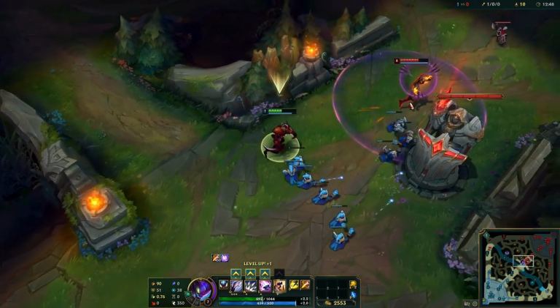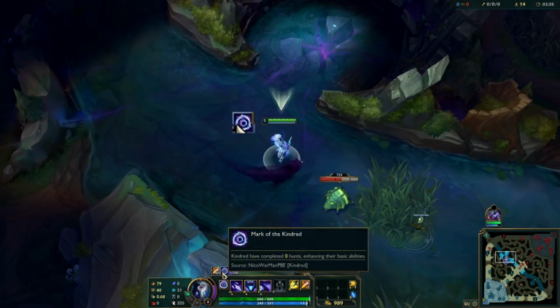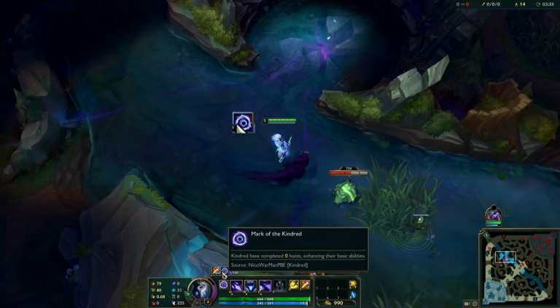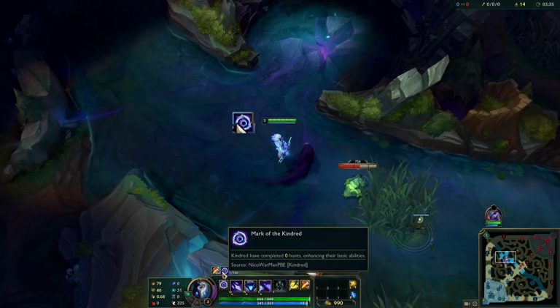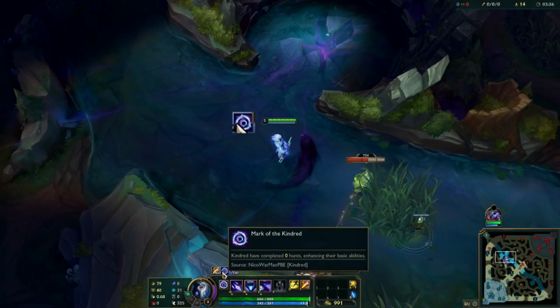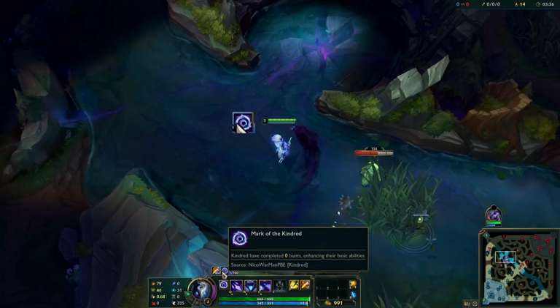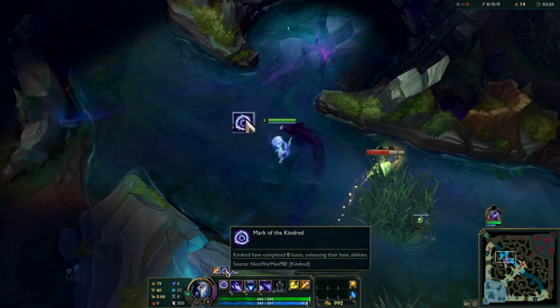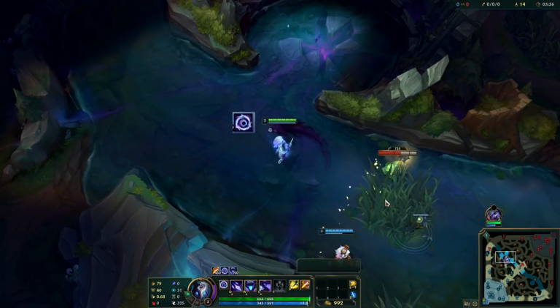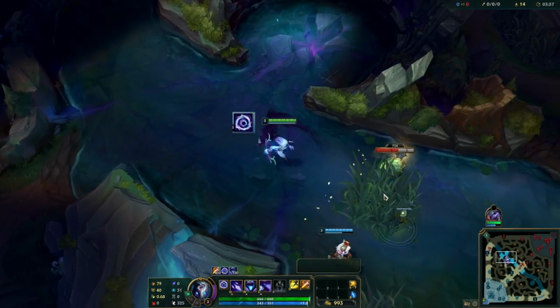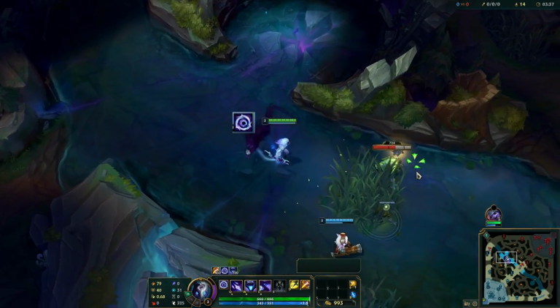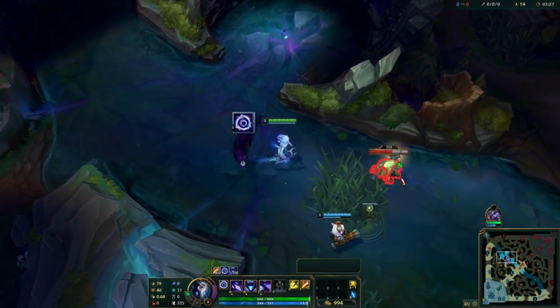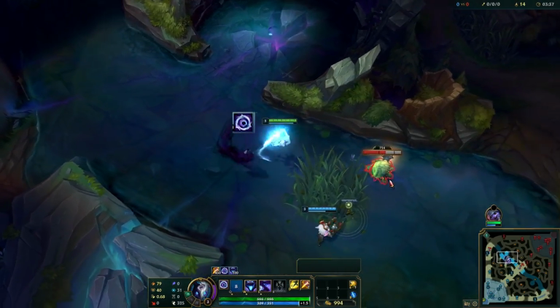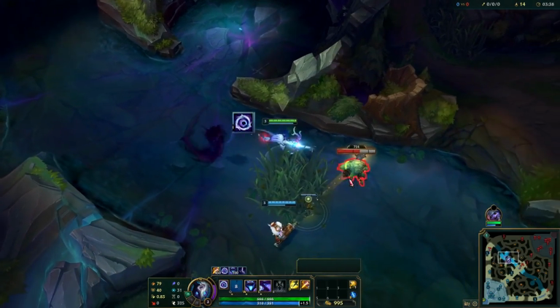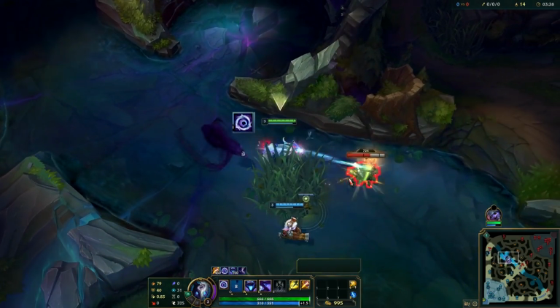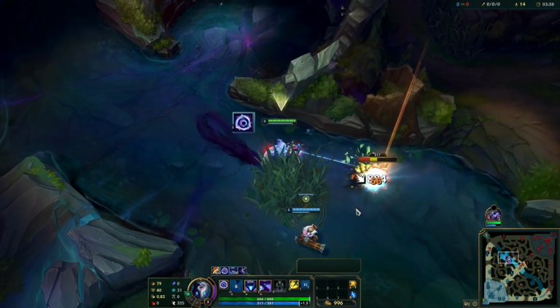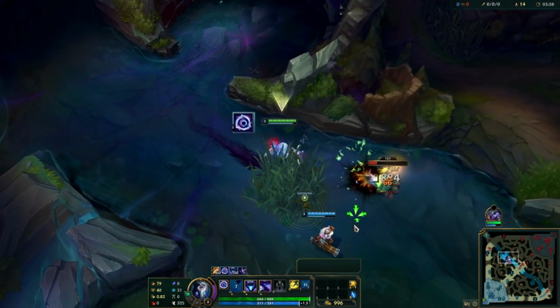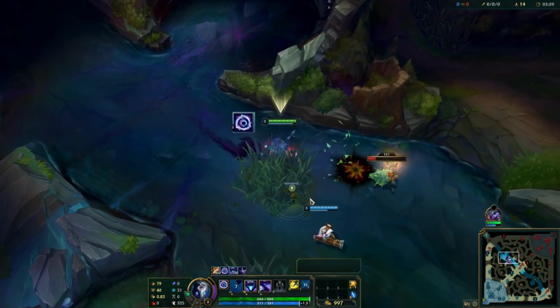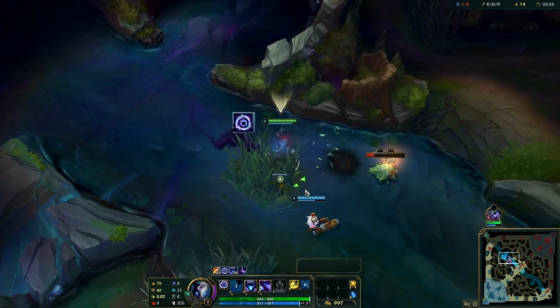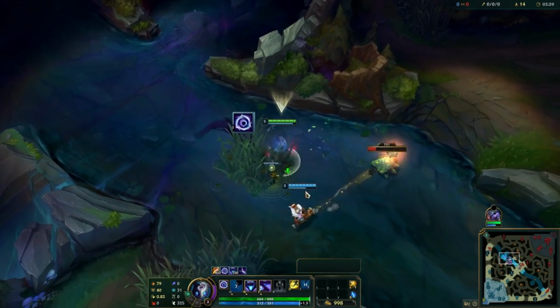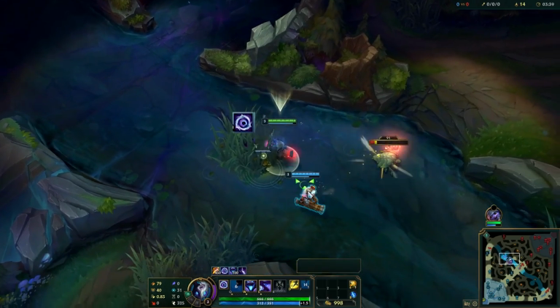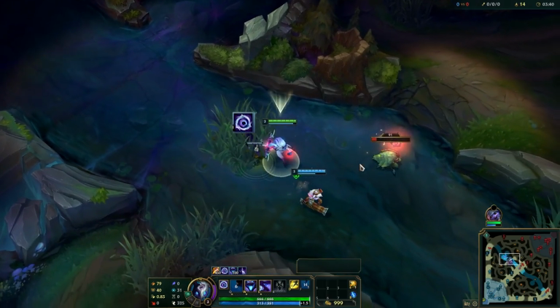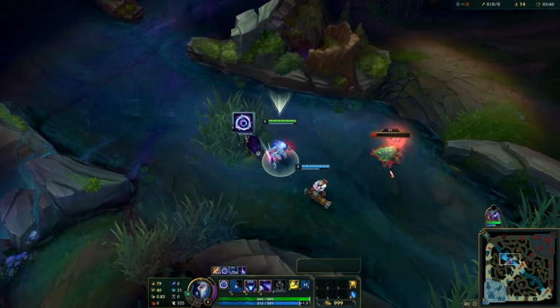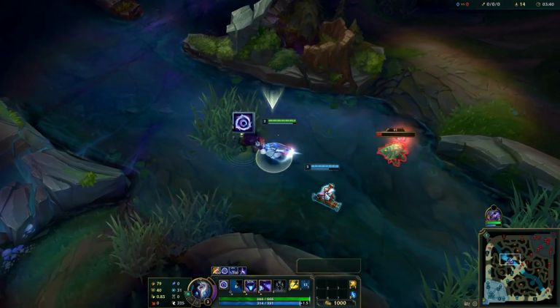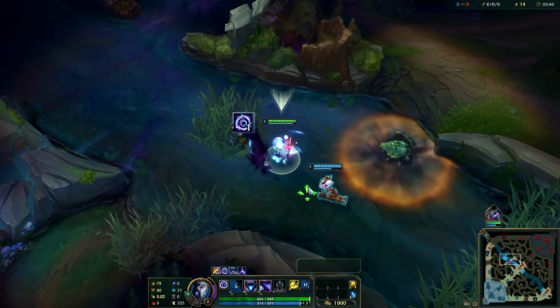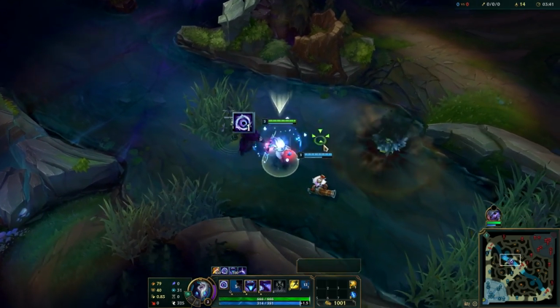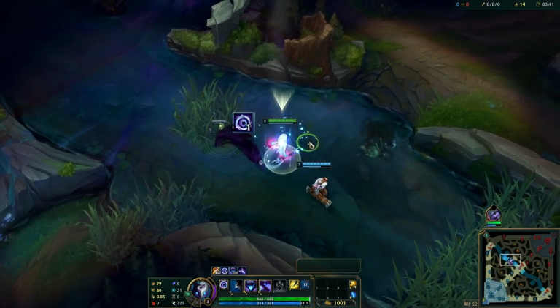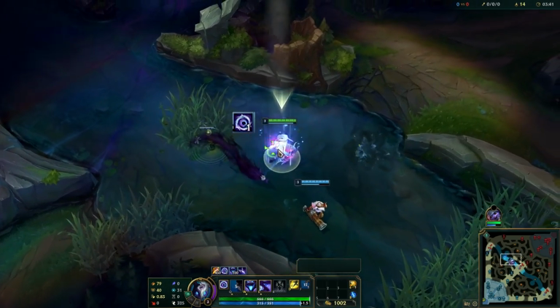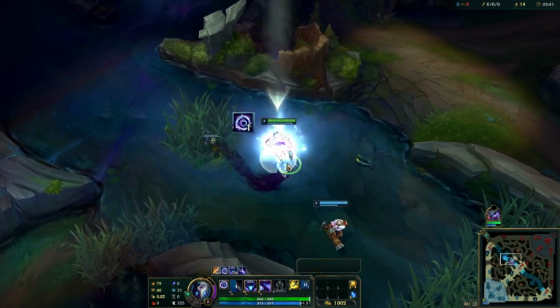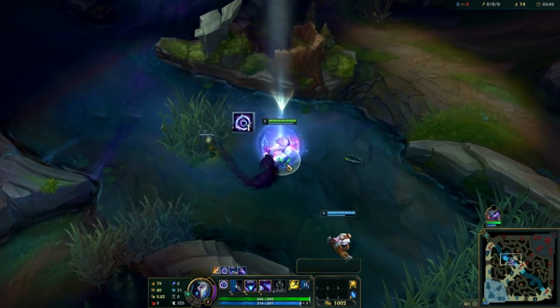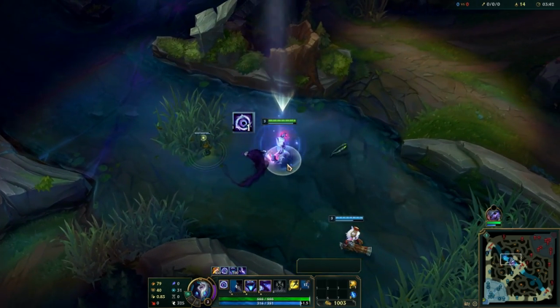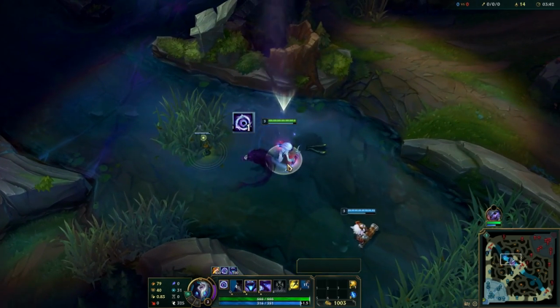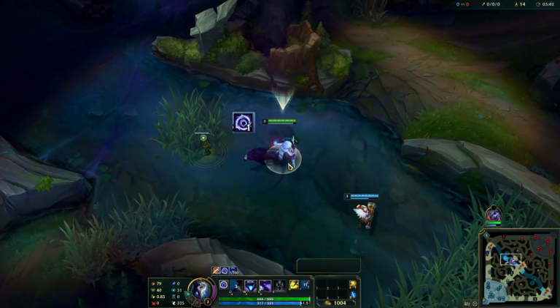Kha'Zix's R will still apply the extra passive damage even if he is visible for the whole ult duration. While a camp is marked, Kindred can still get a passive stack on takedown — meaning if your ally last hits it for you, you will still get the stack.